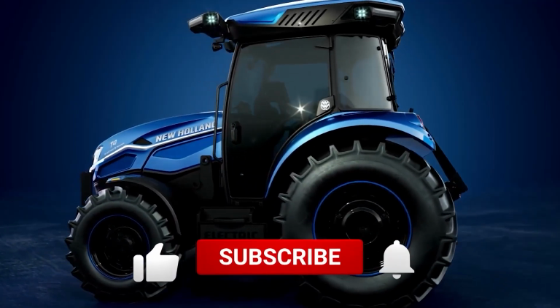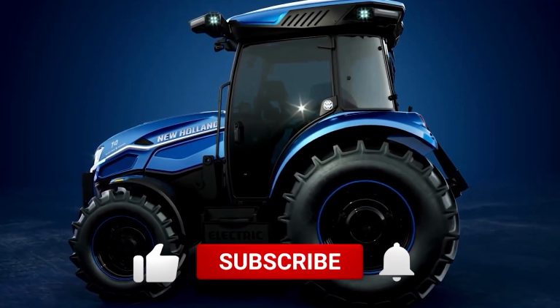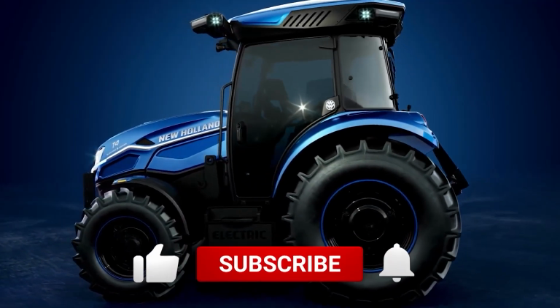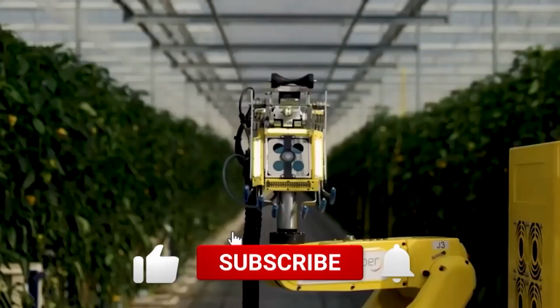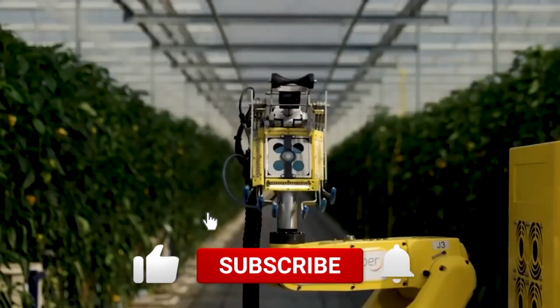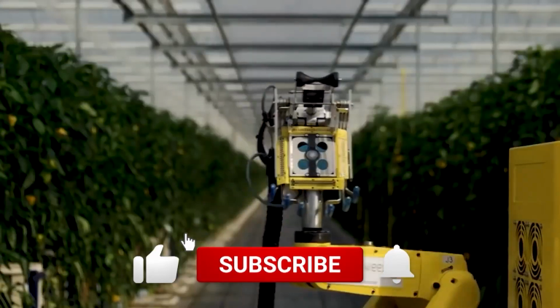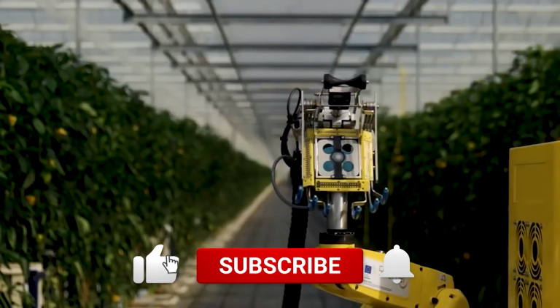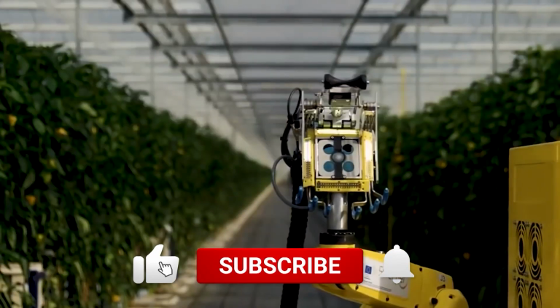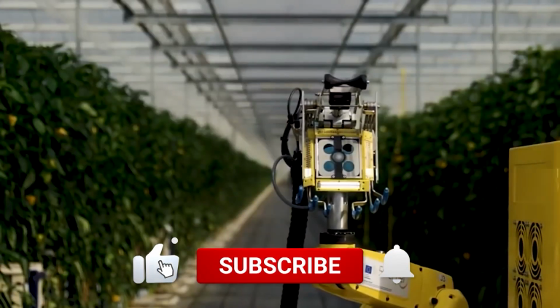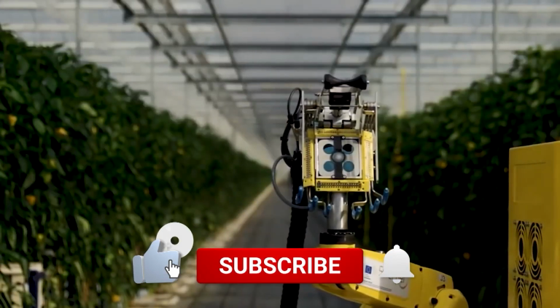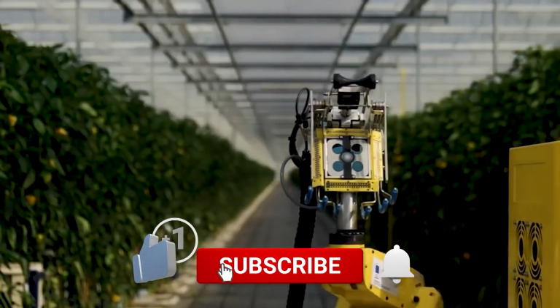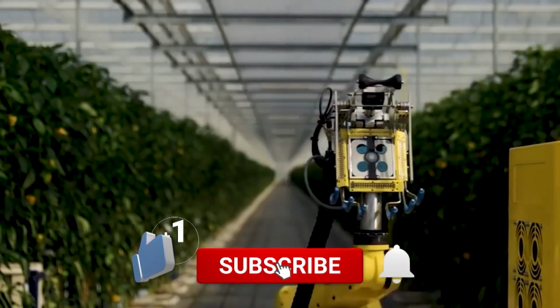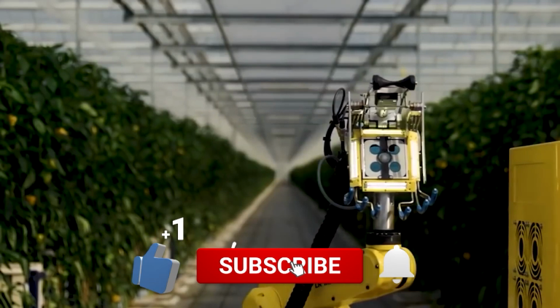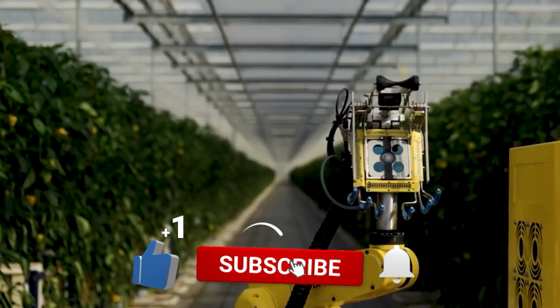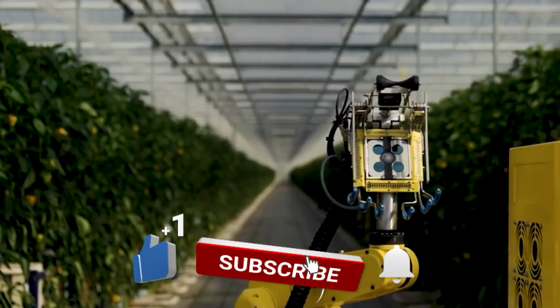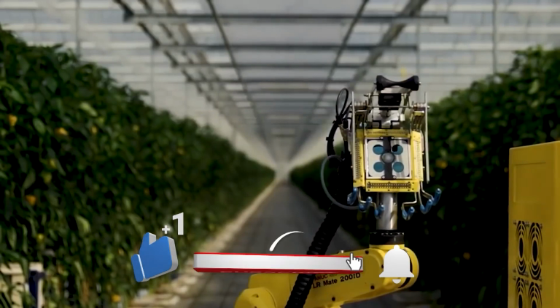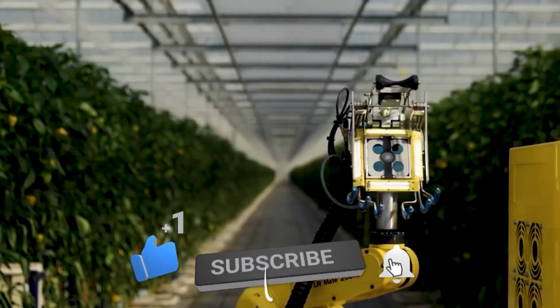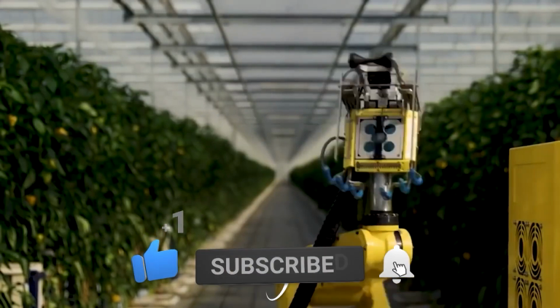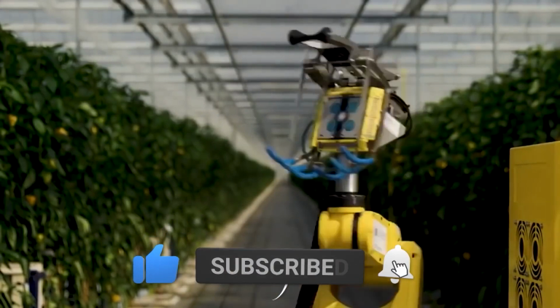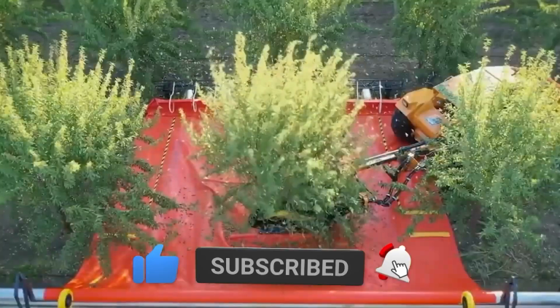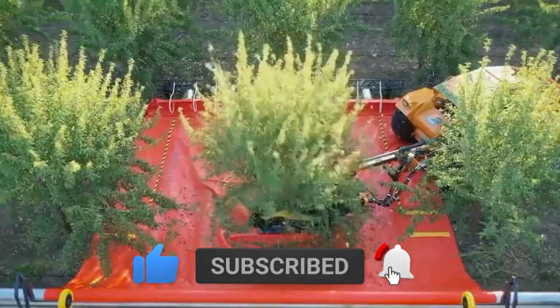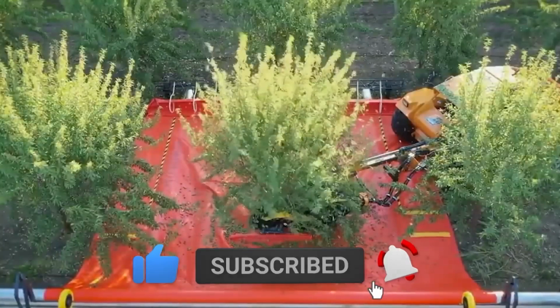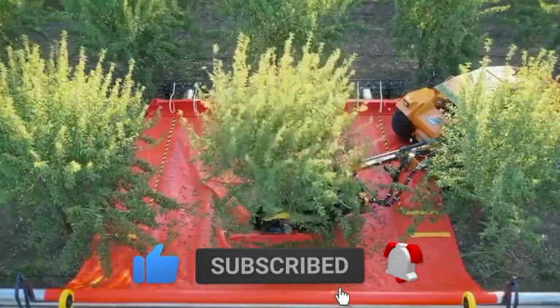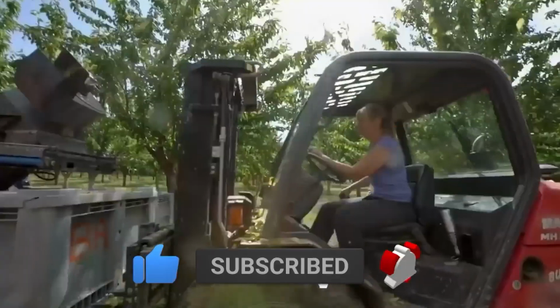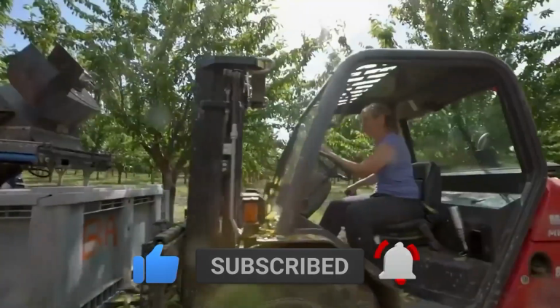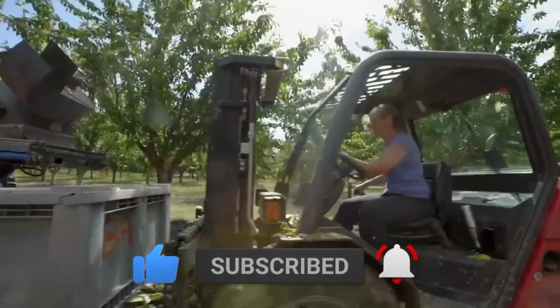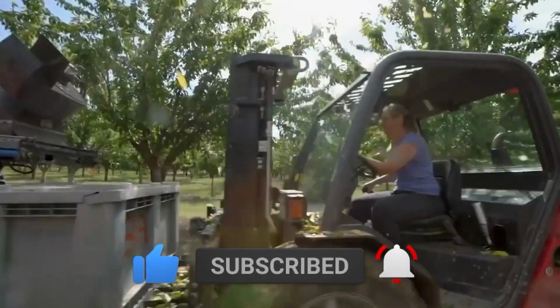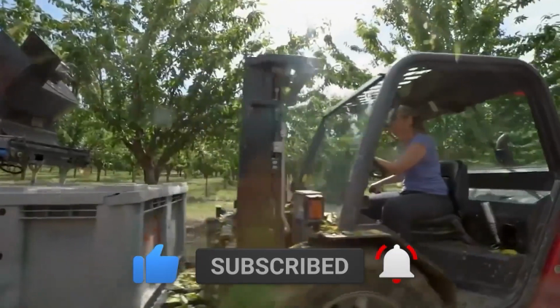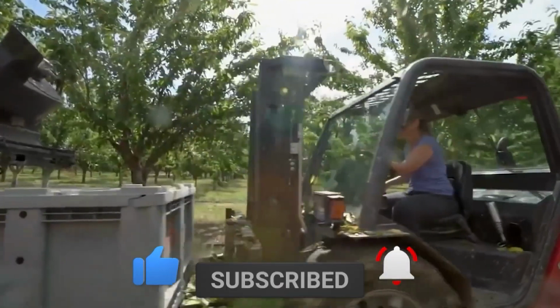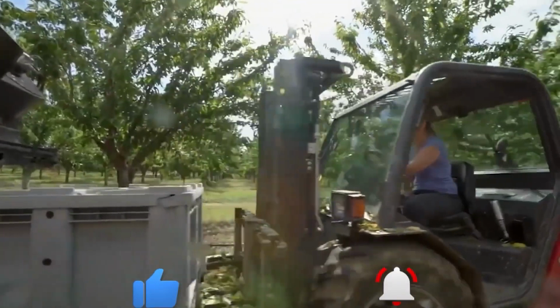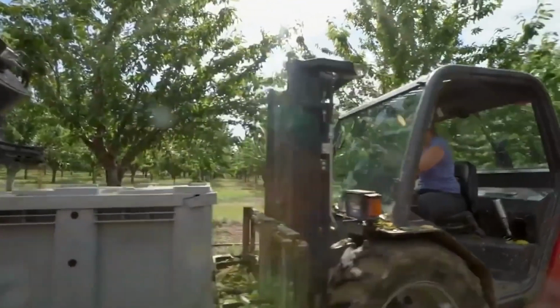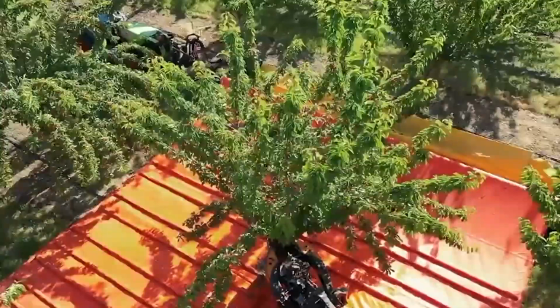Hope you enjoyed the video. Do not forget to like the video and subscribe to the channel. Thanks for watching.